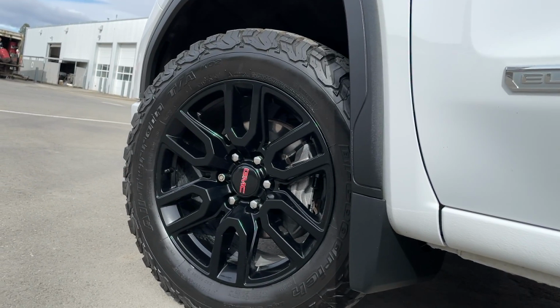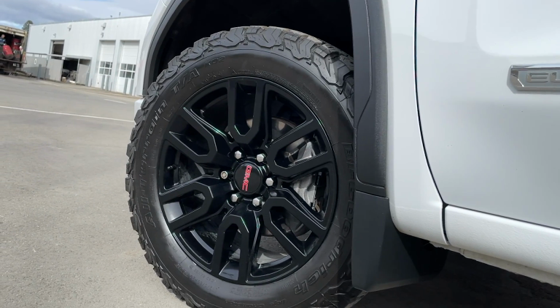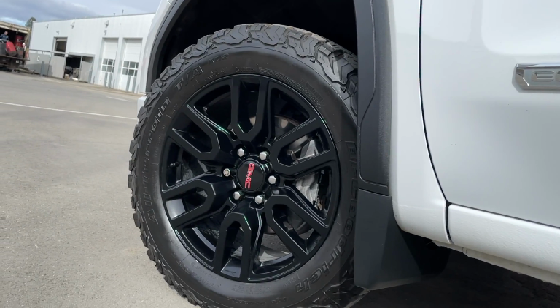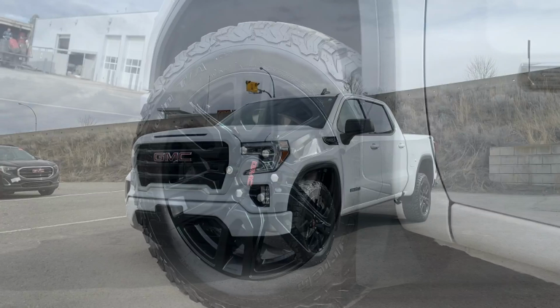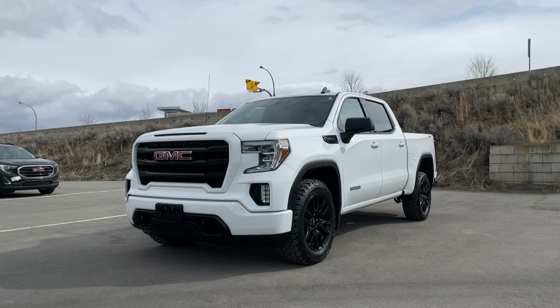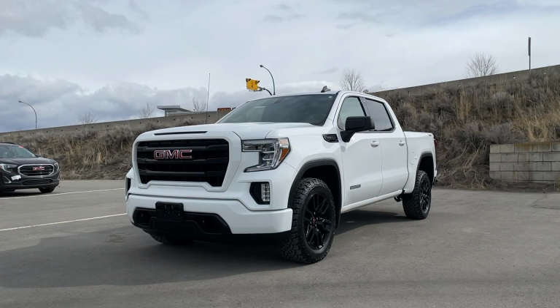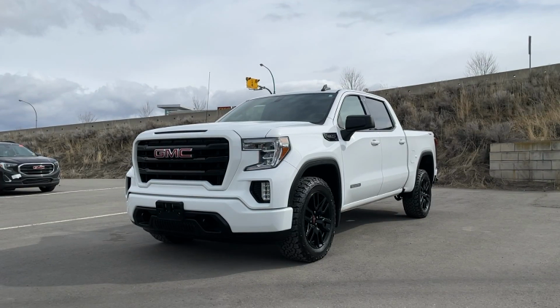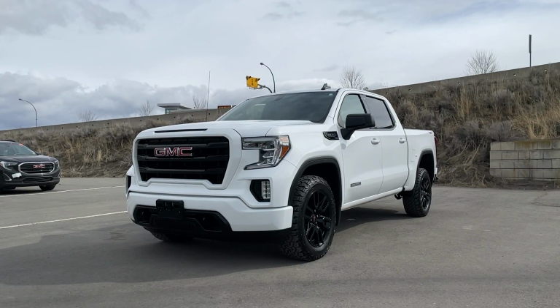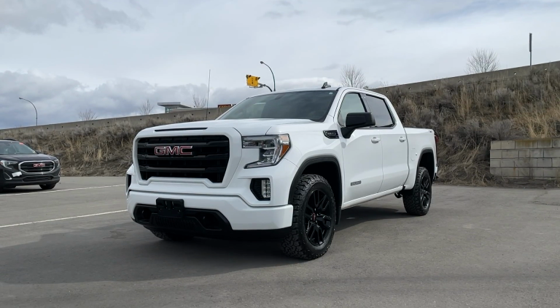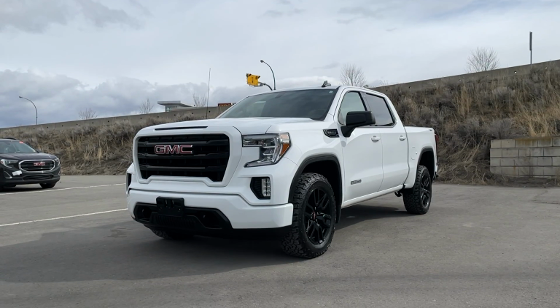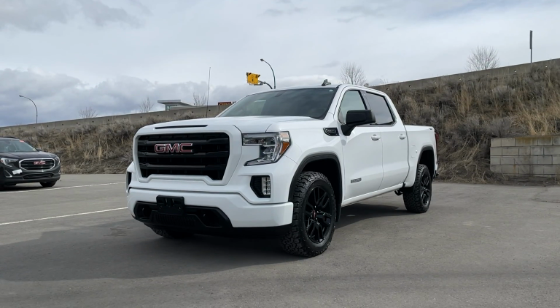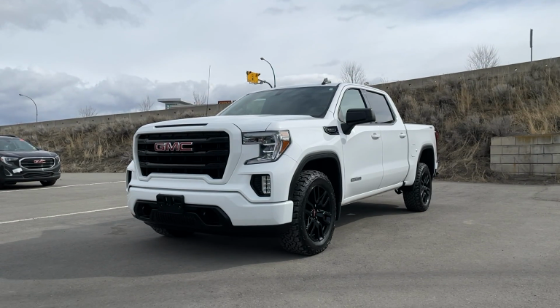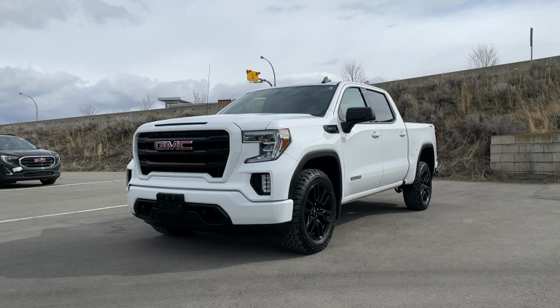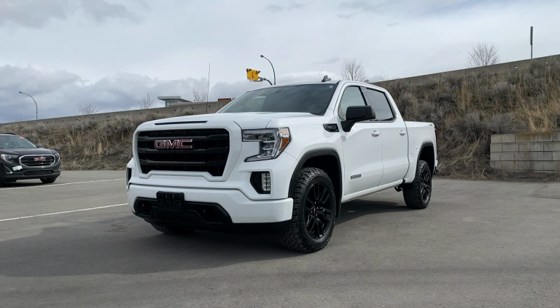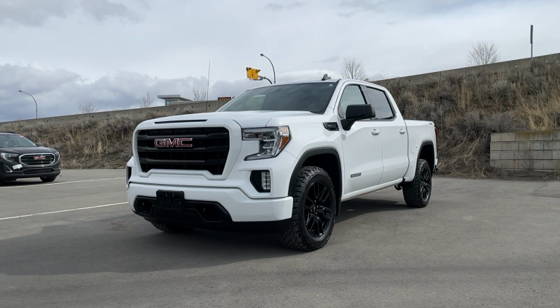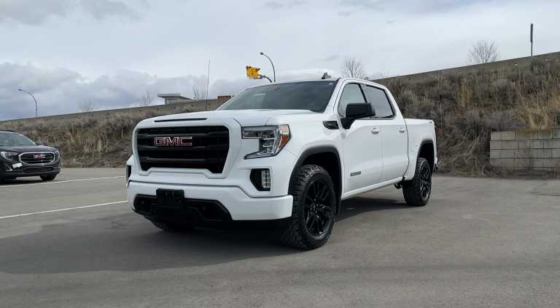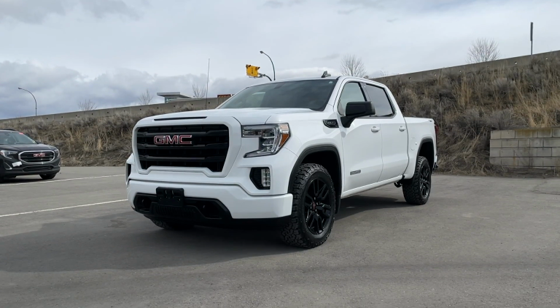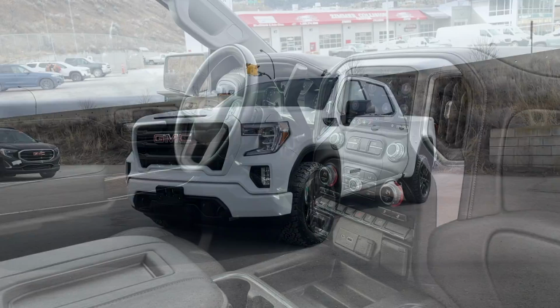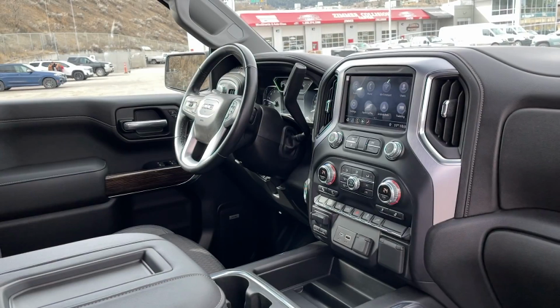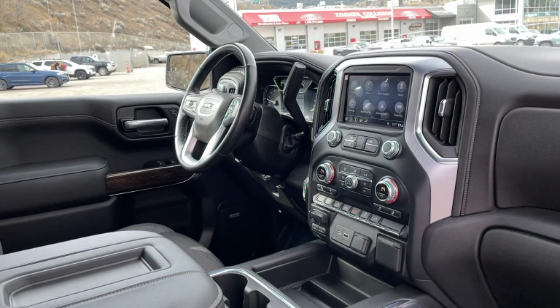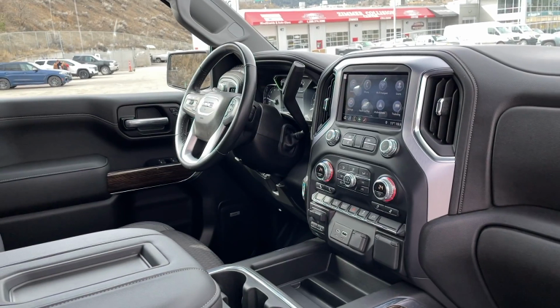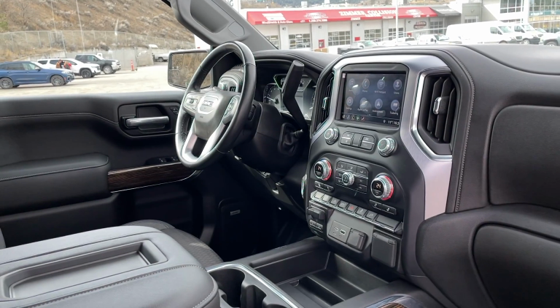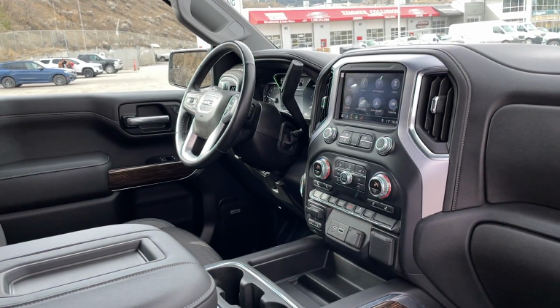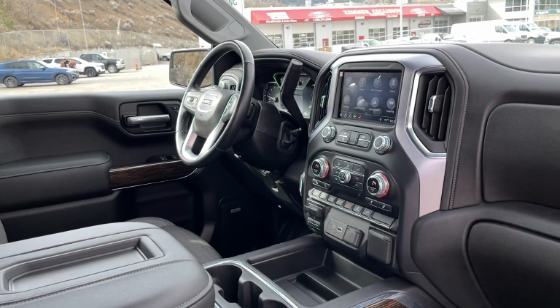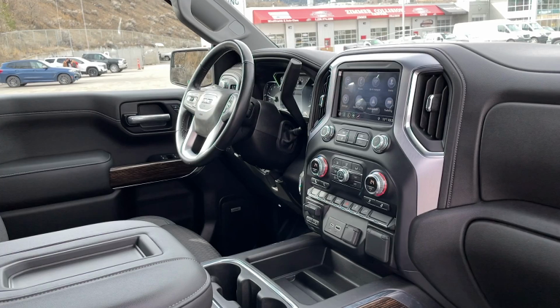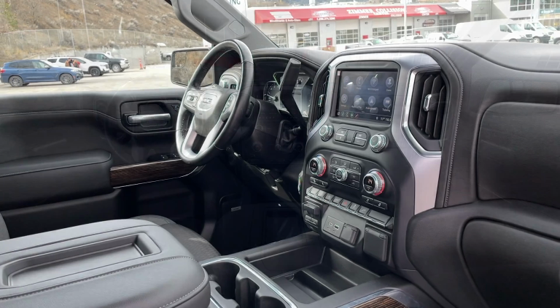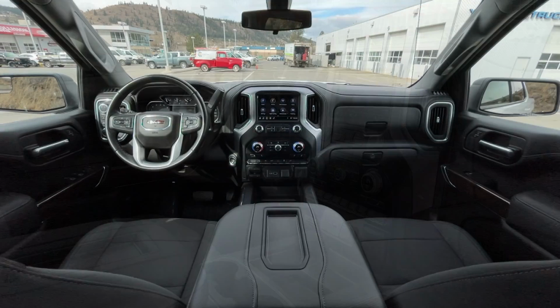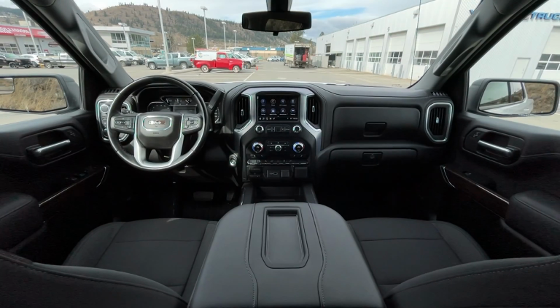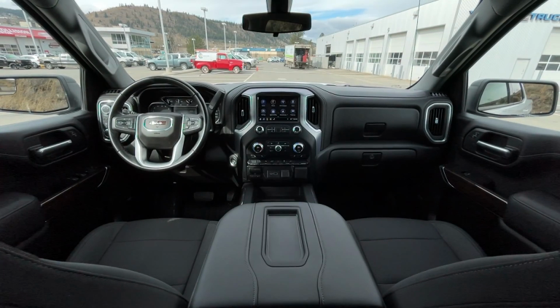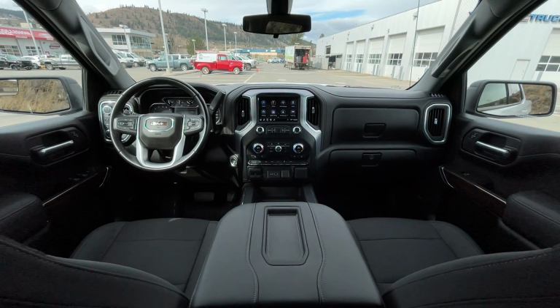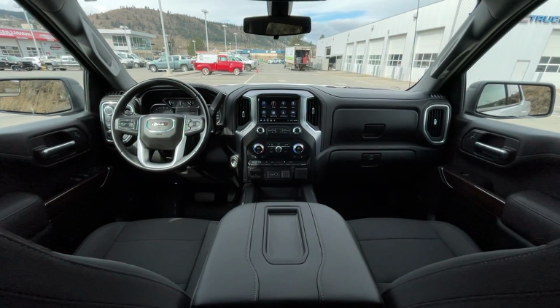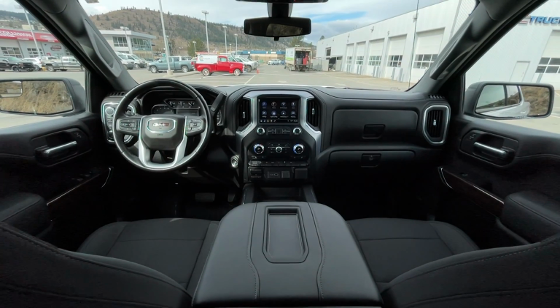If you have any more questions on this Elevation, check out any of the links down below or feel free to visit us here at Zimmer Wheaton, where our product experts will be more than happy to help you out and answer any of those questions. My name is Jeremy — have a great day!